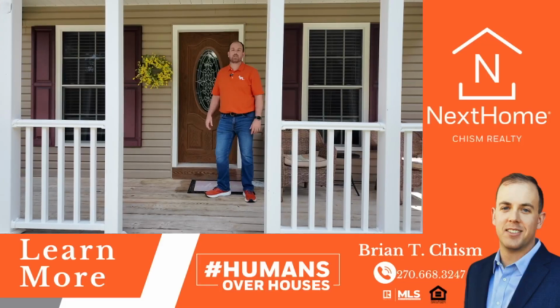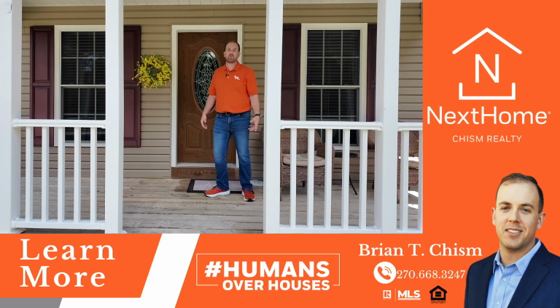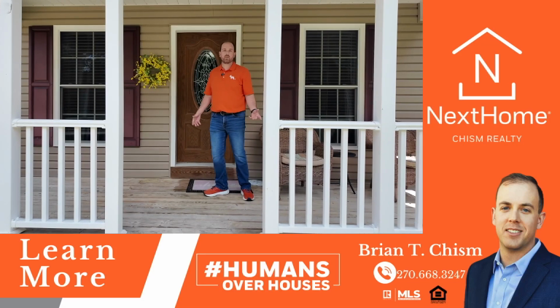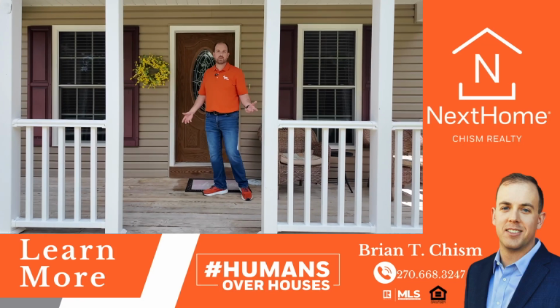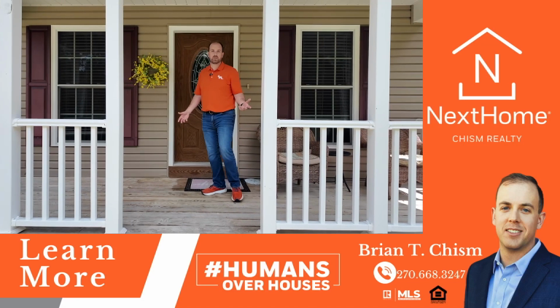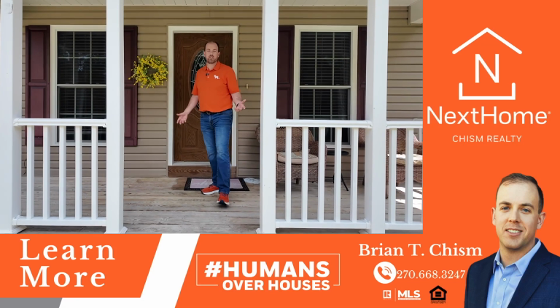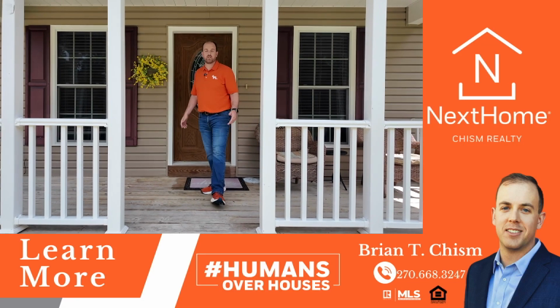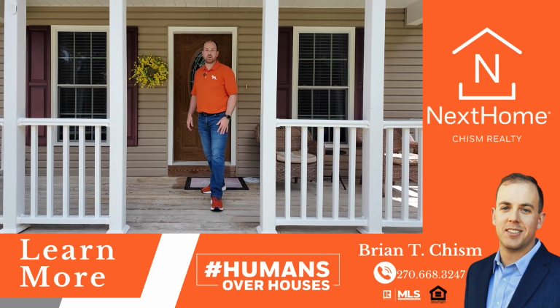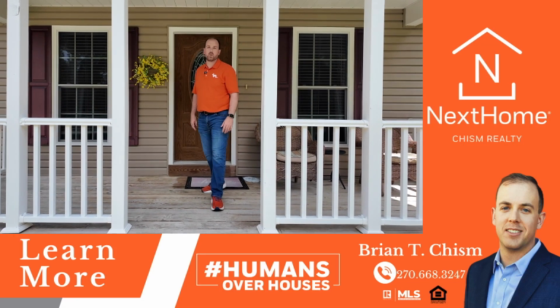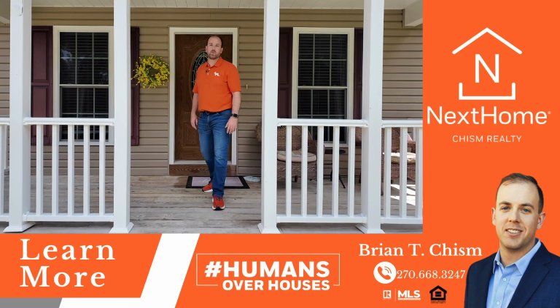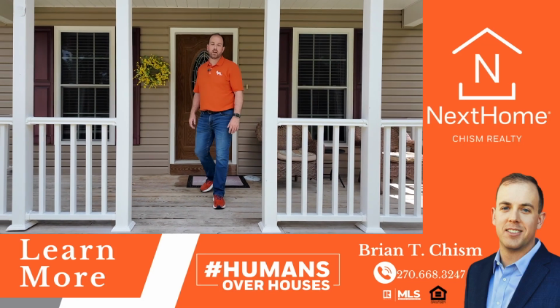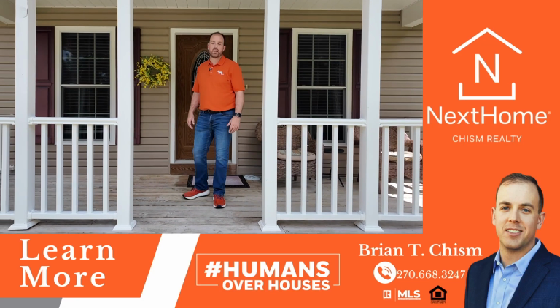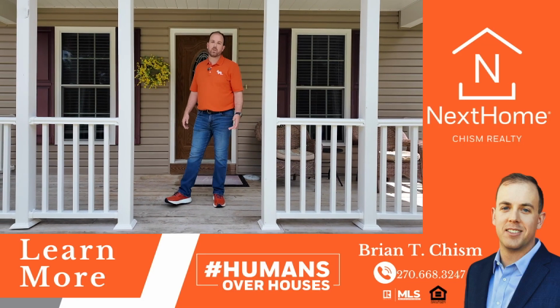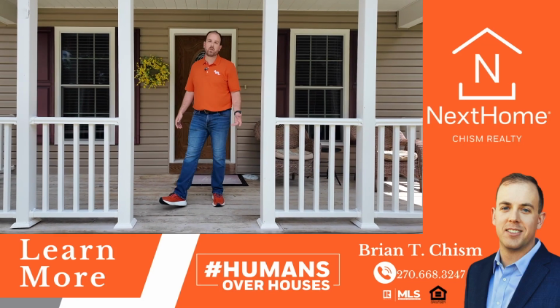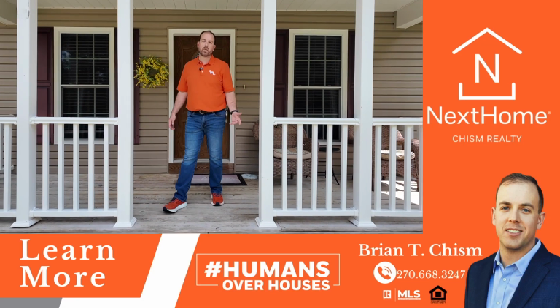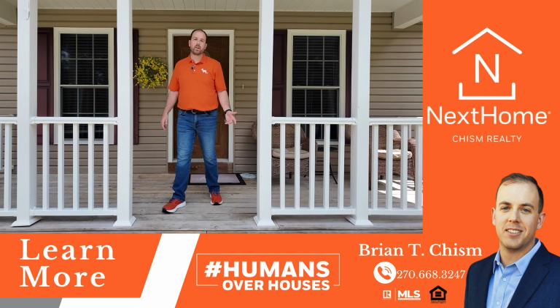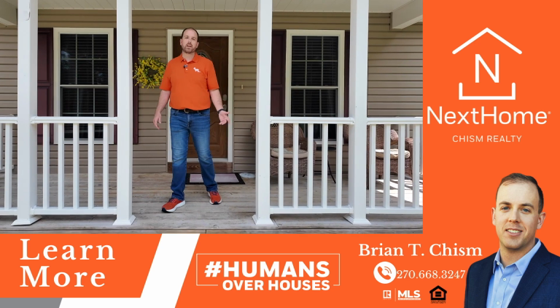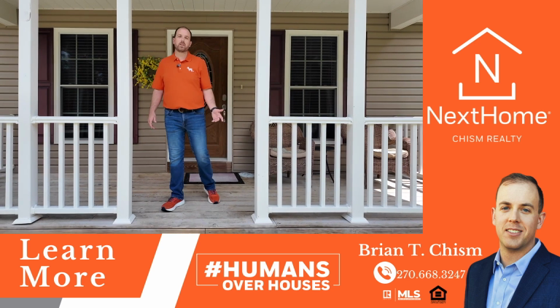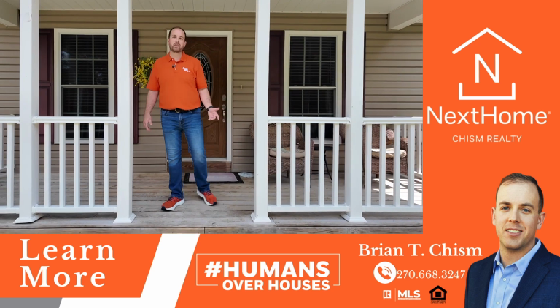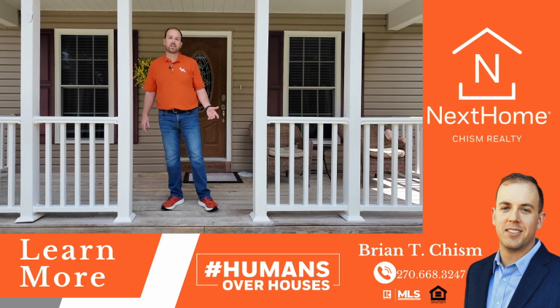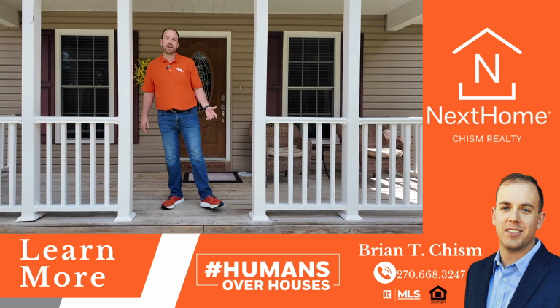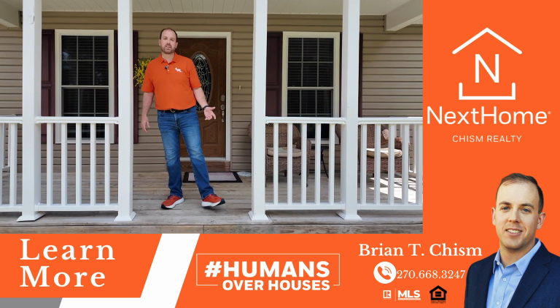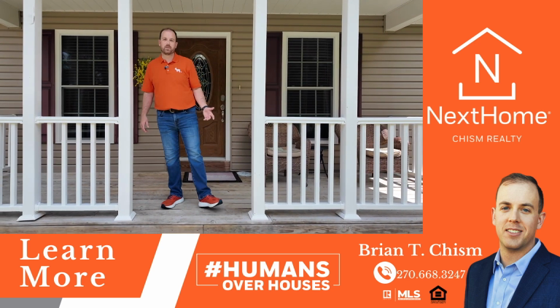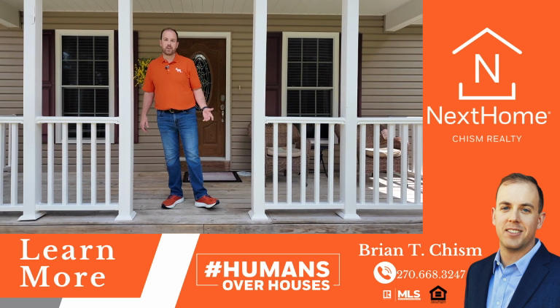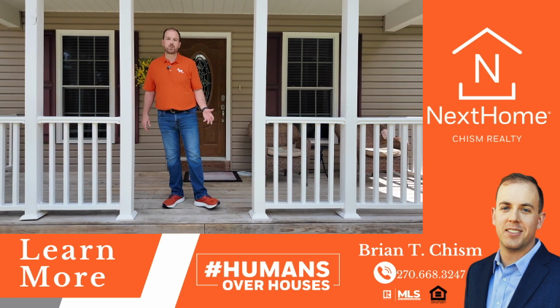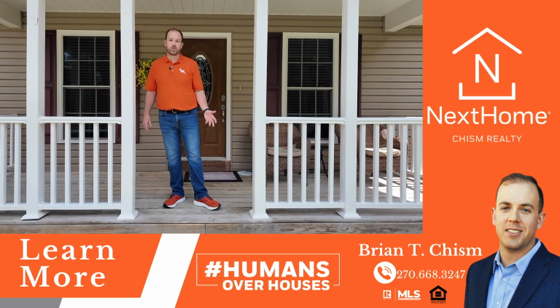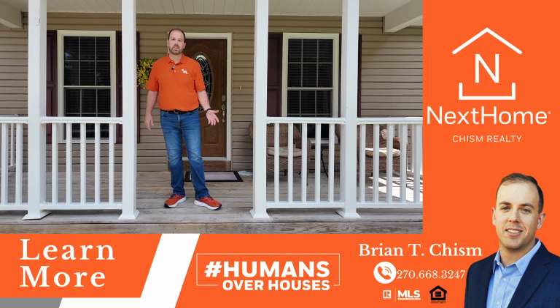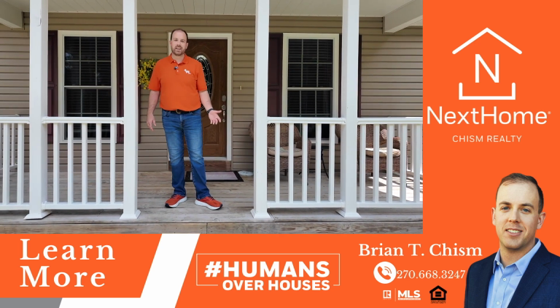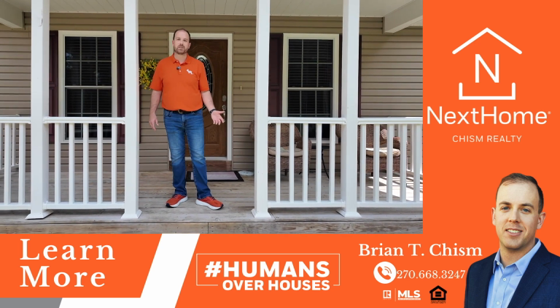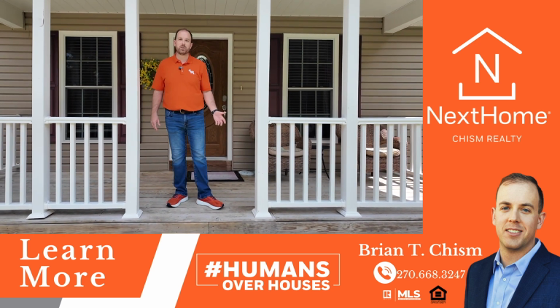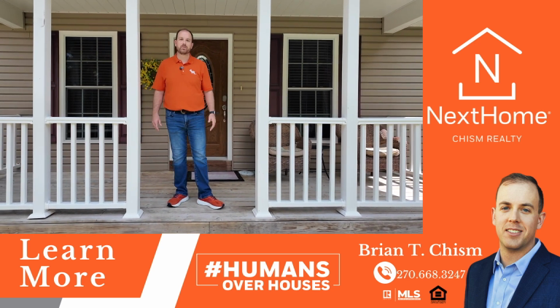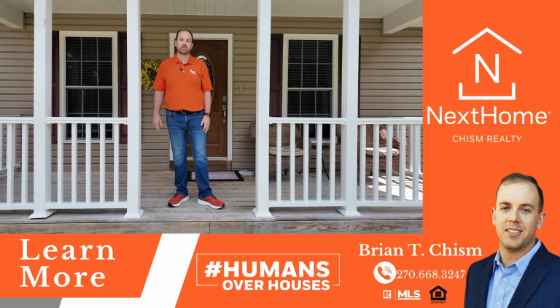If you're interested in this home or any other home in the area, let's connect to find your home. We'll see you next time. Bye.